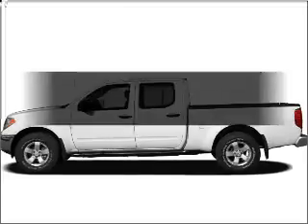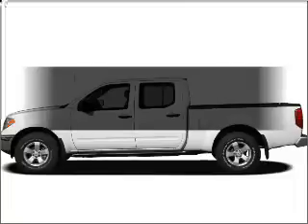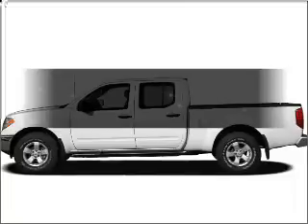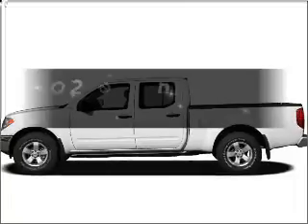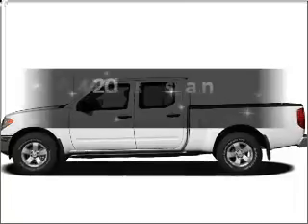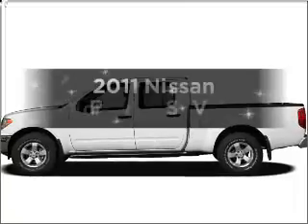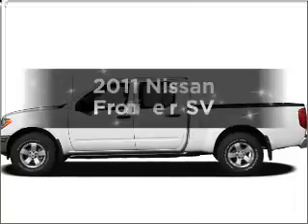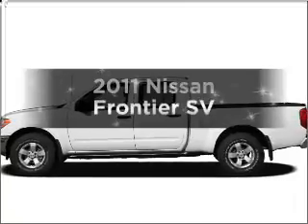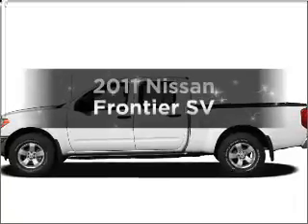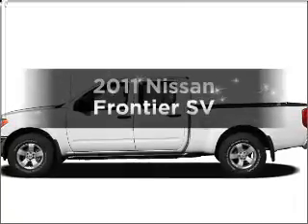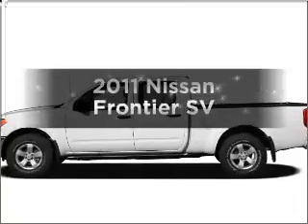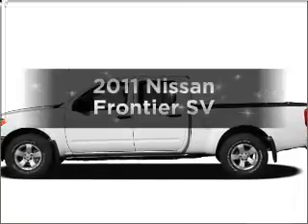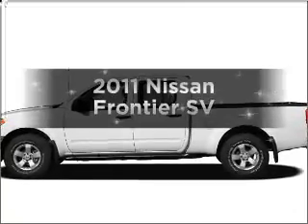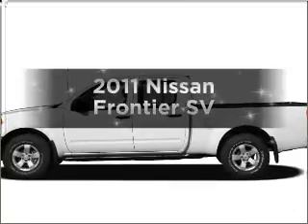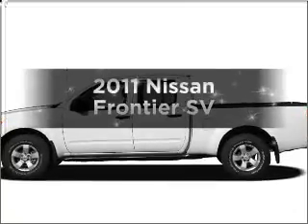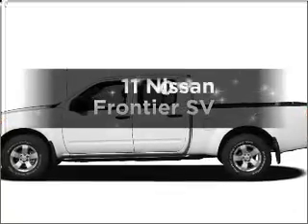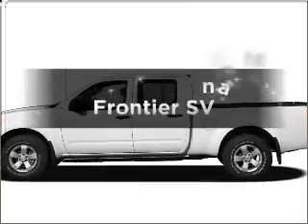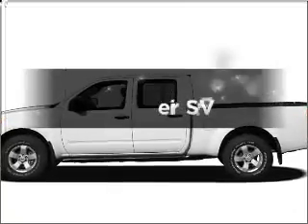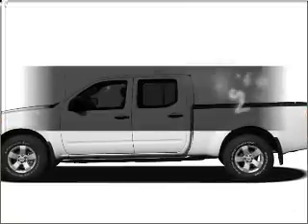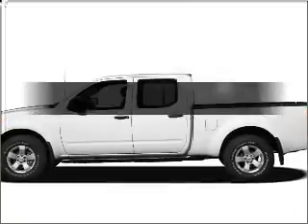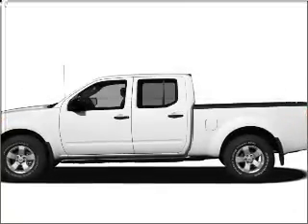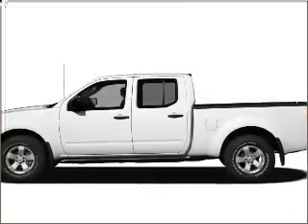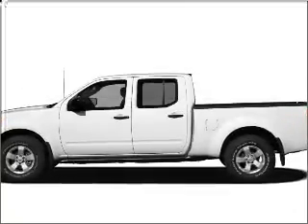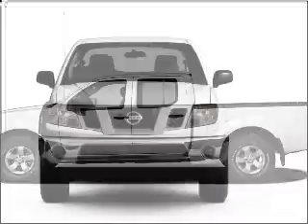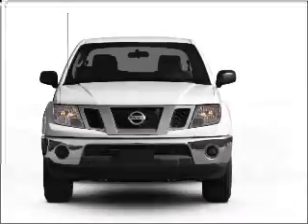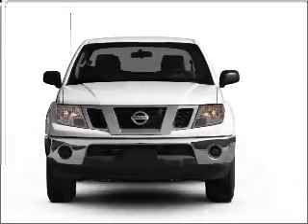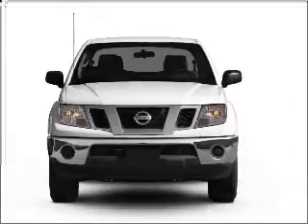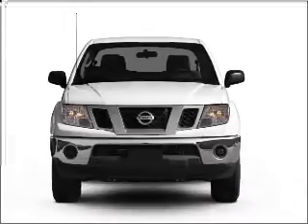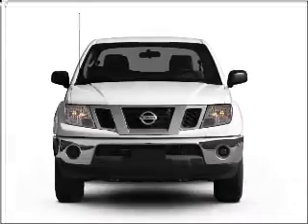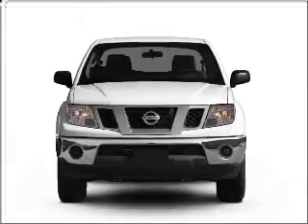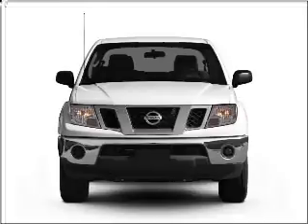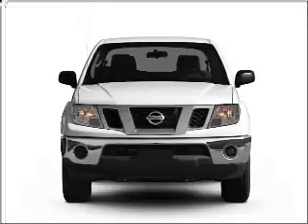Get noticed in this 2011 Nissan Frontier. This is the set of wheels you've been looking for.